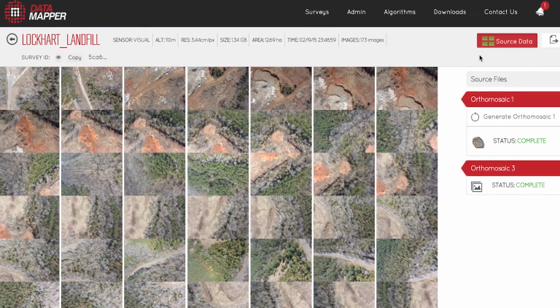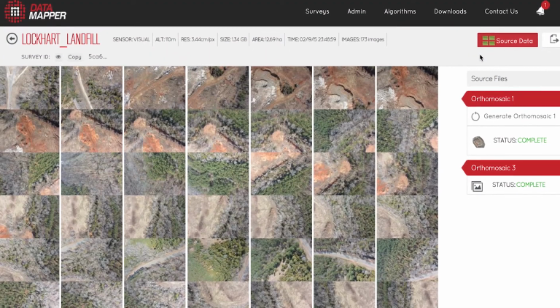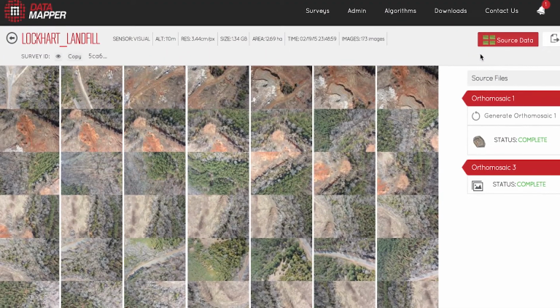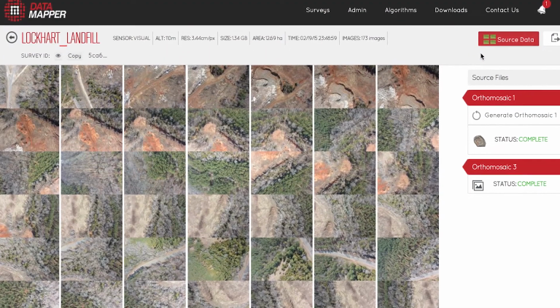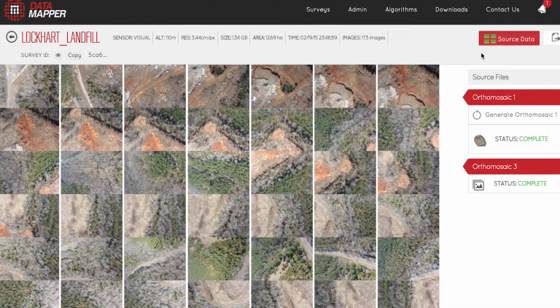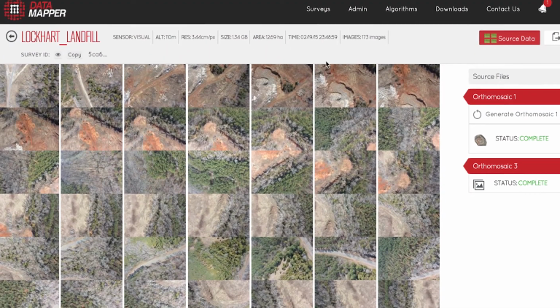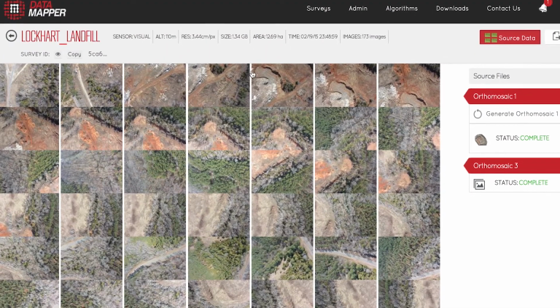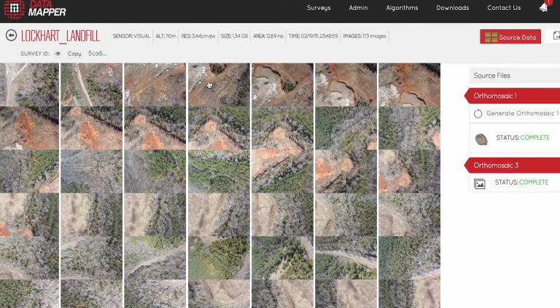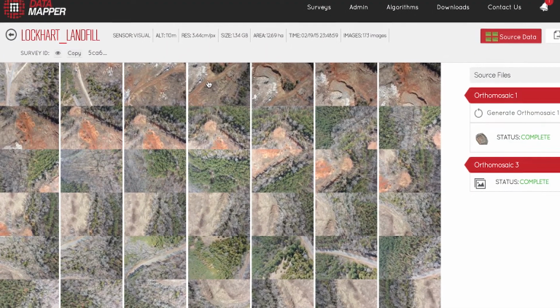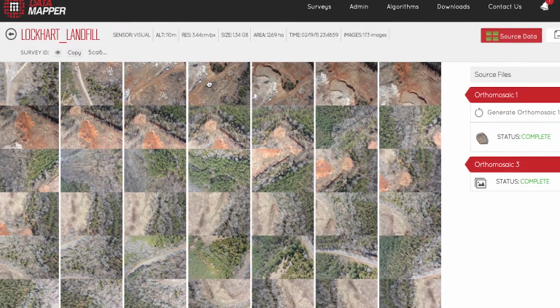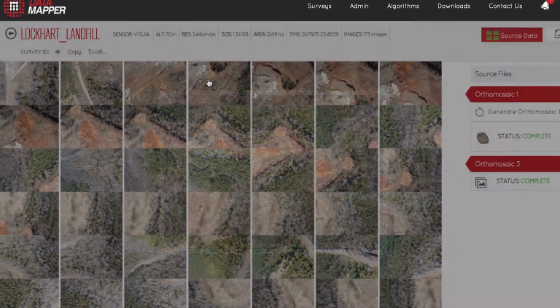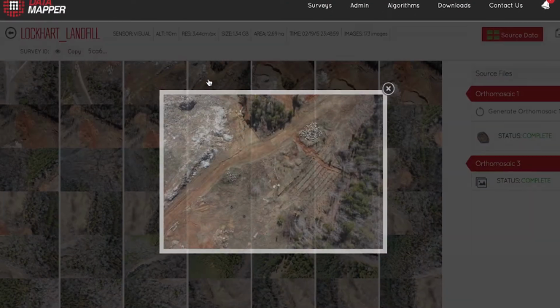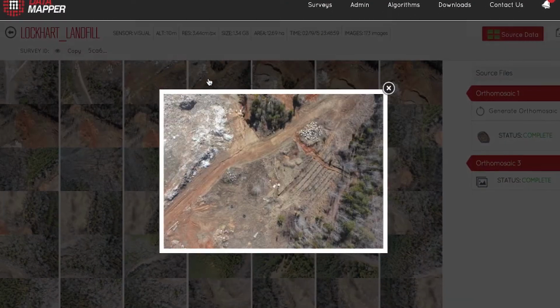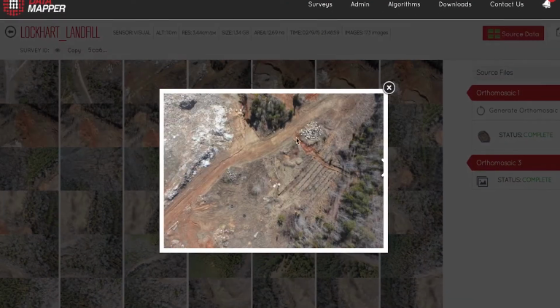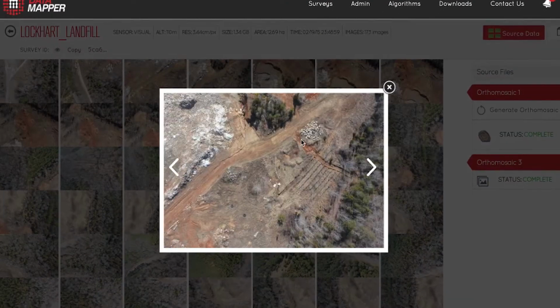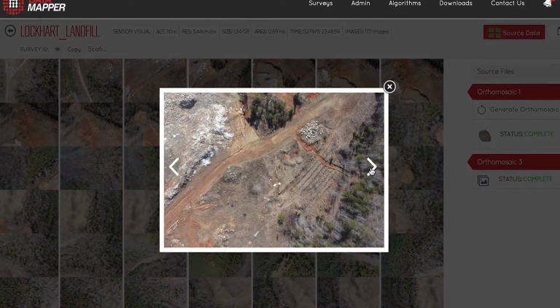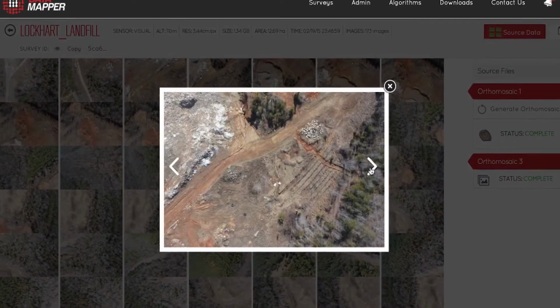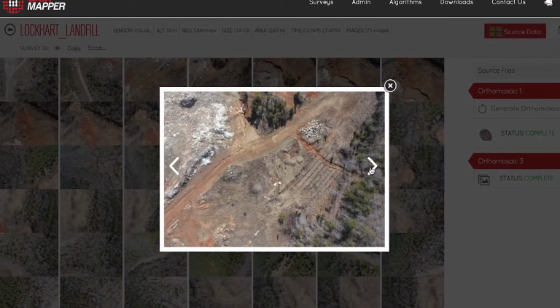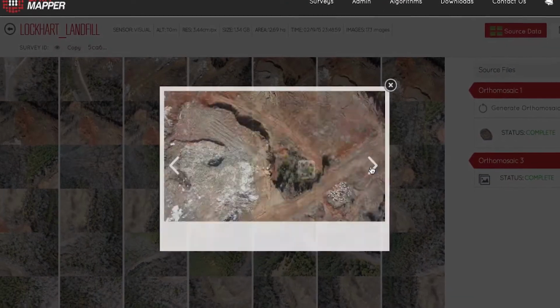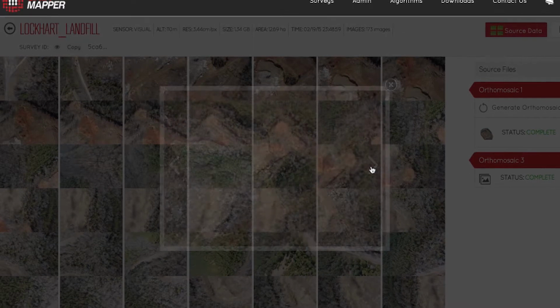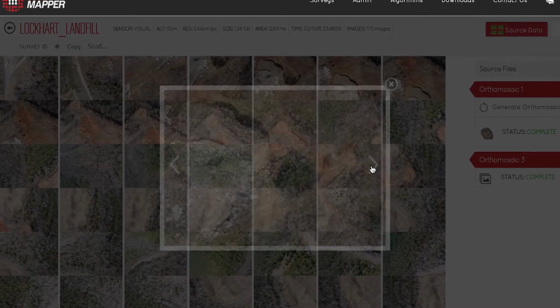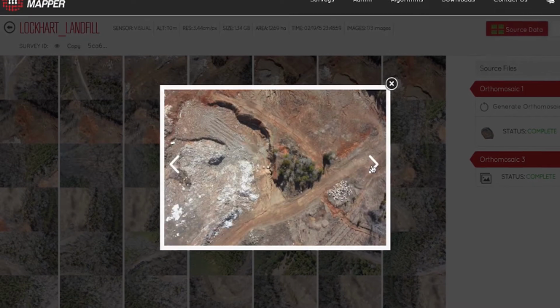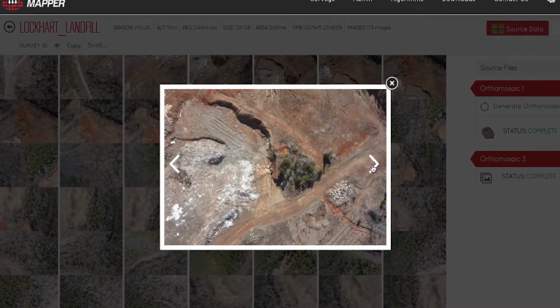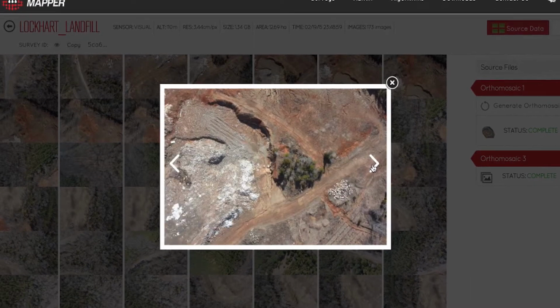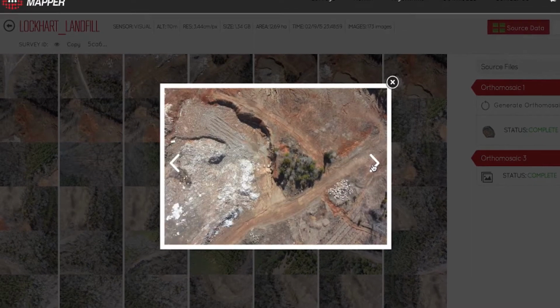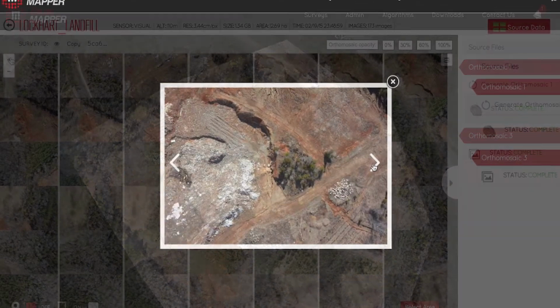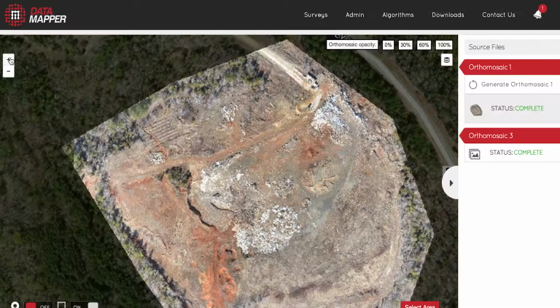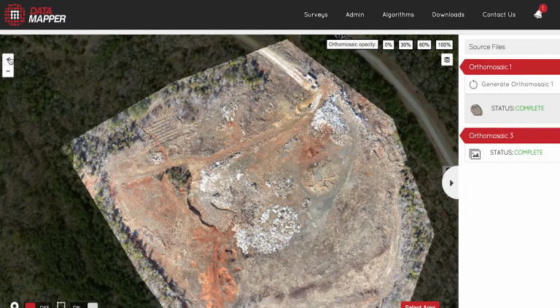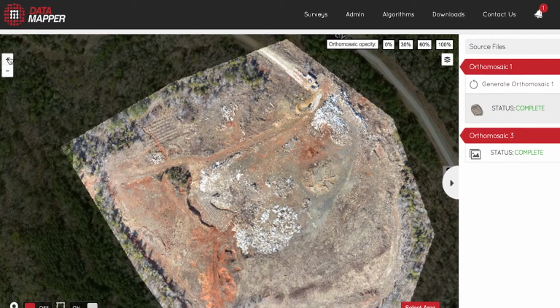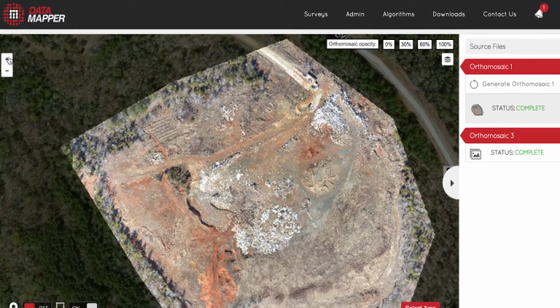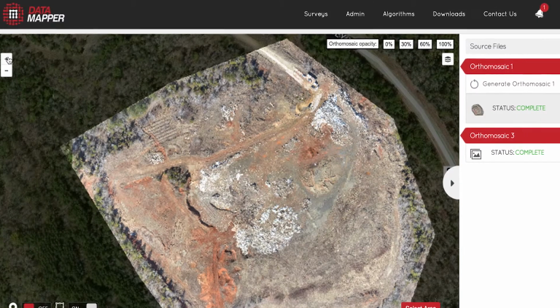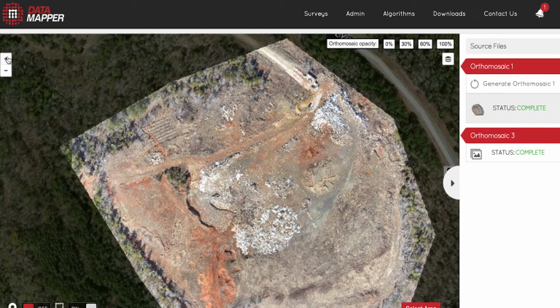They'll be able to take that volumetric analysis and the reconstruction, and compare that to the original site surveys of the dump.